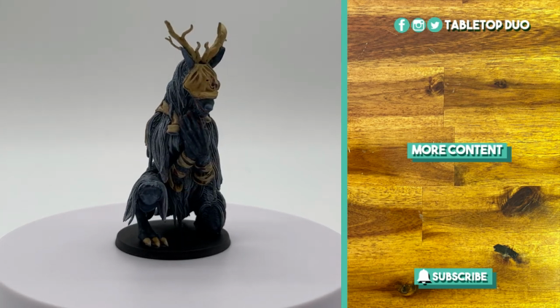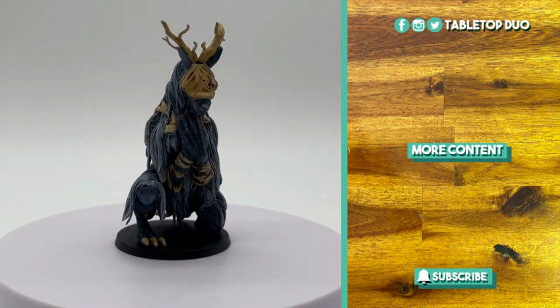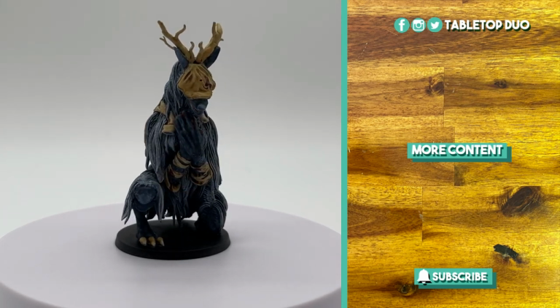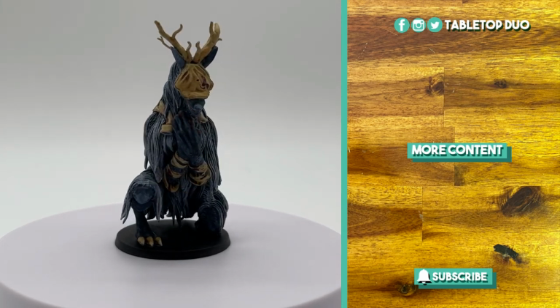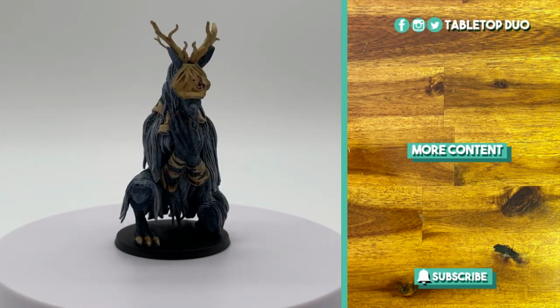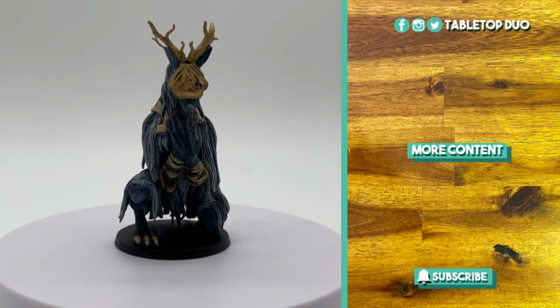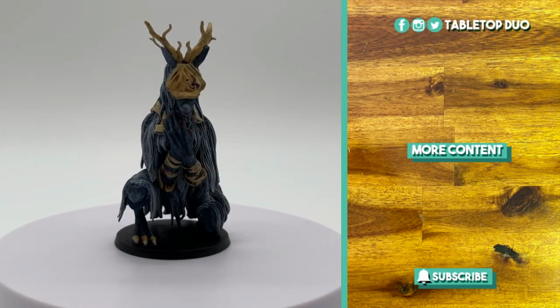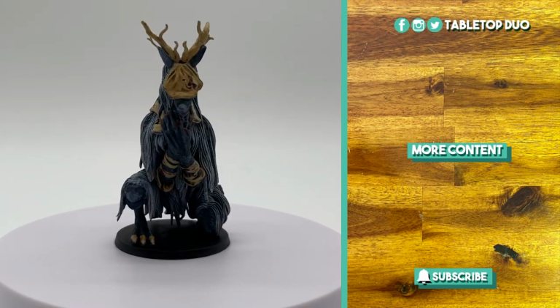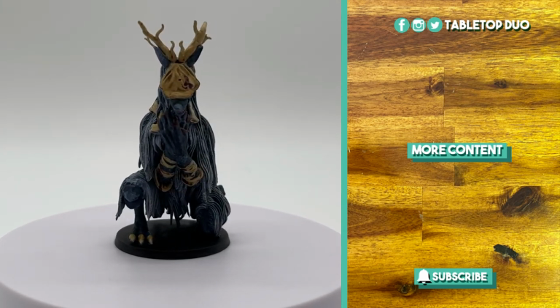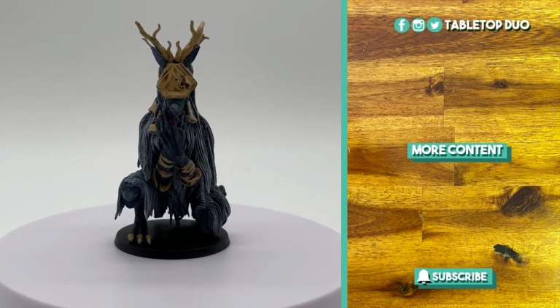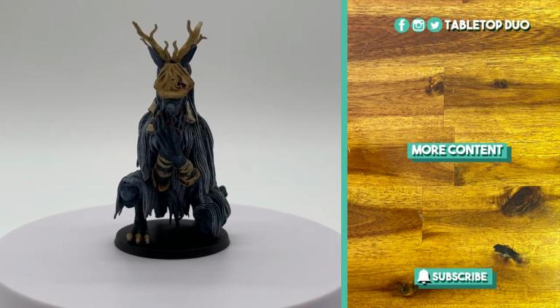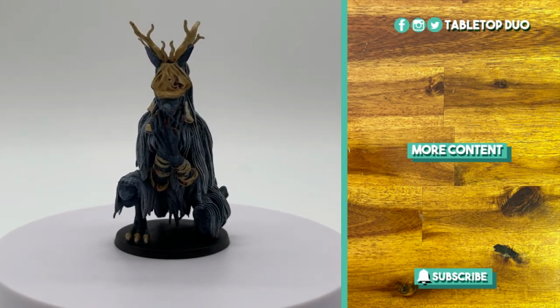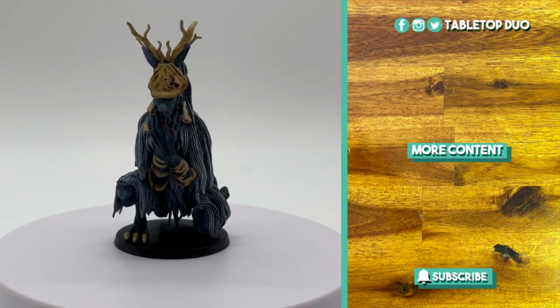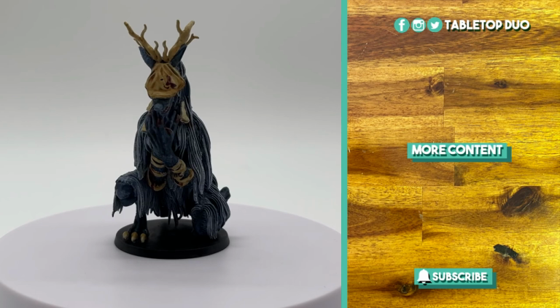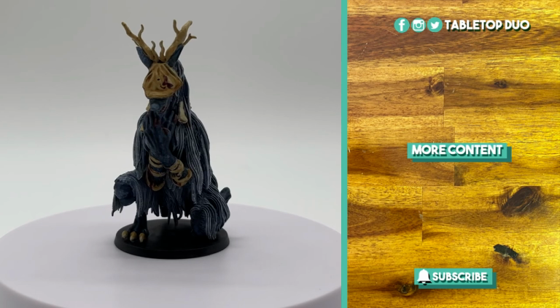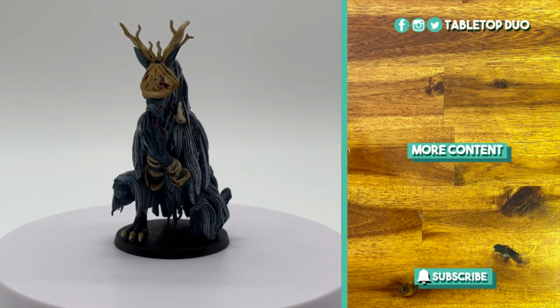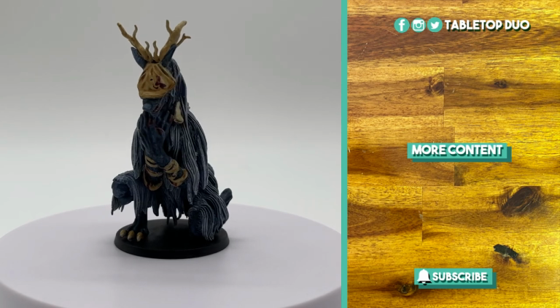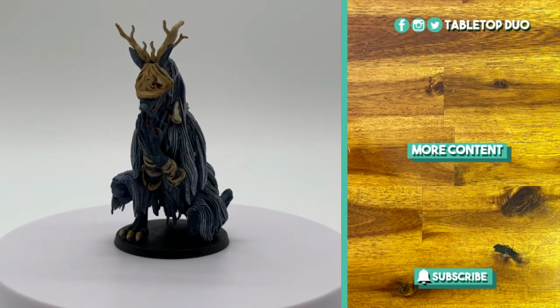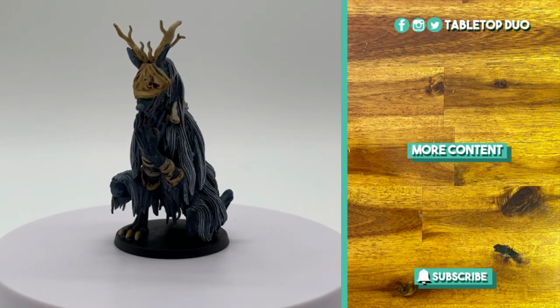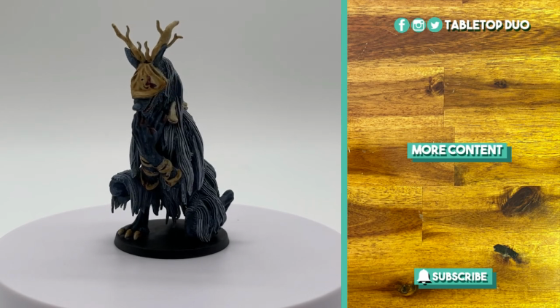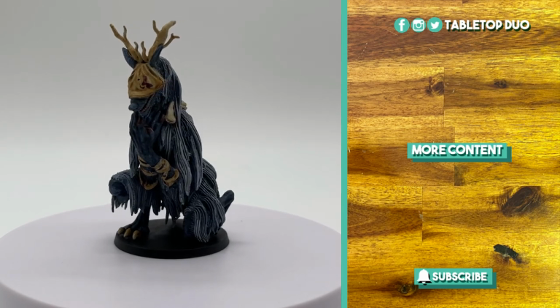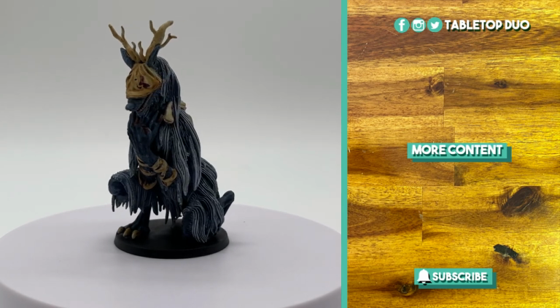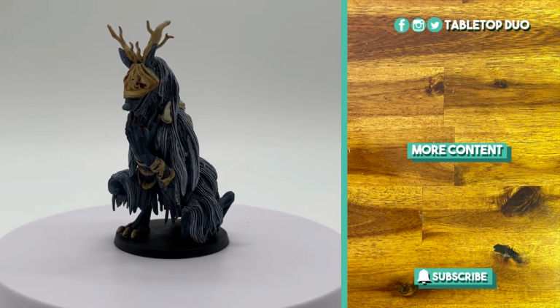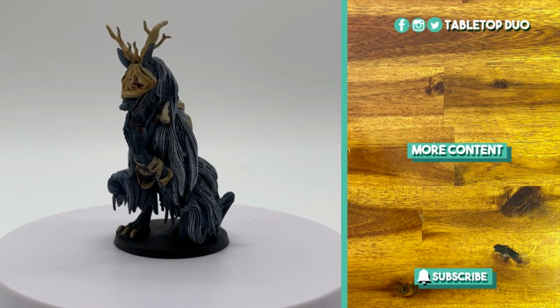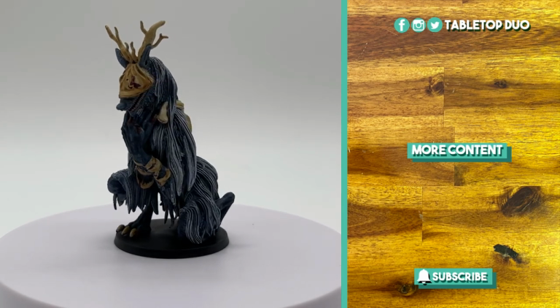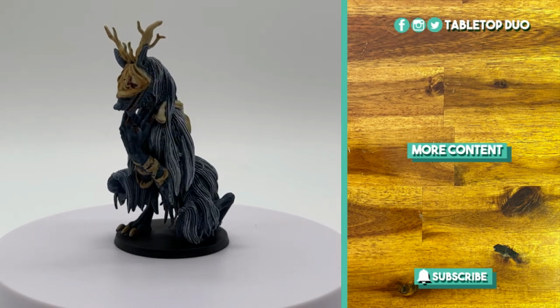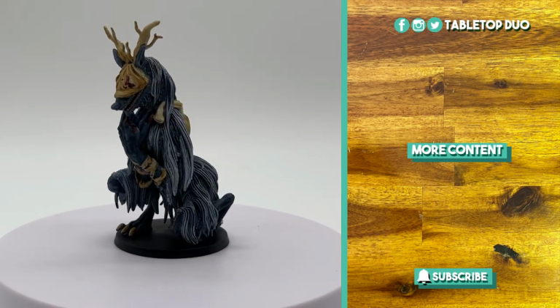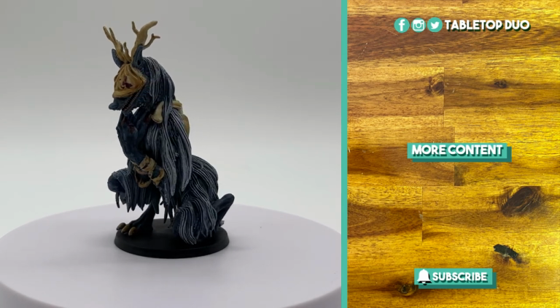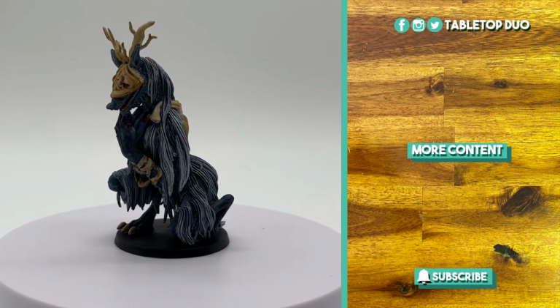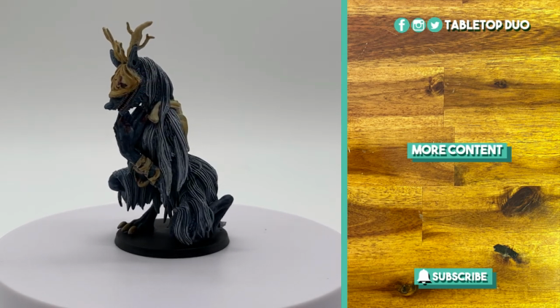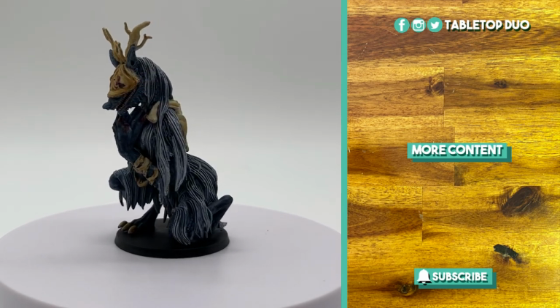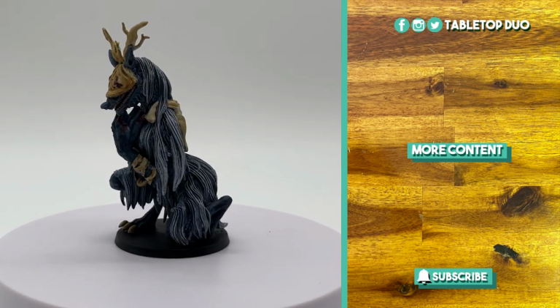If you still haven't done so, hit the bell button to get a notification when the next episode is up. See you next time!